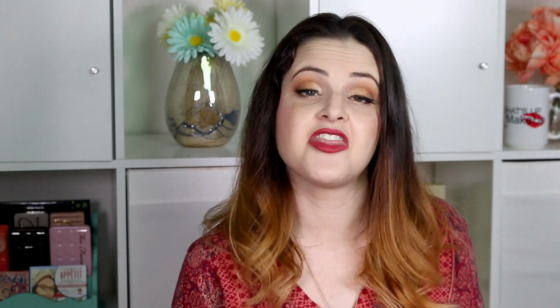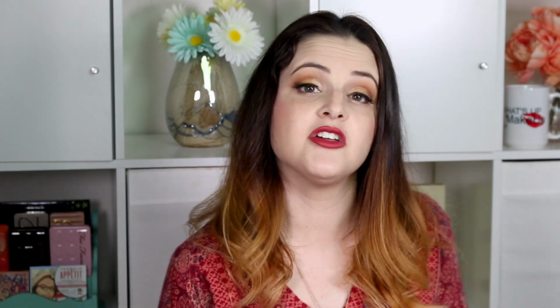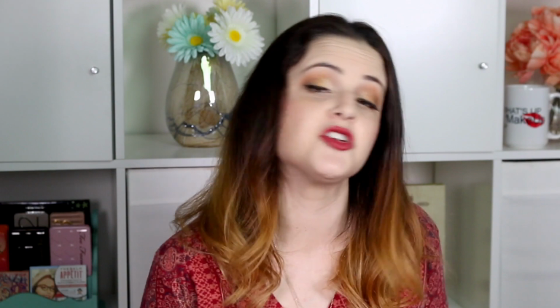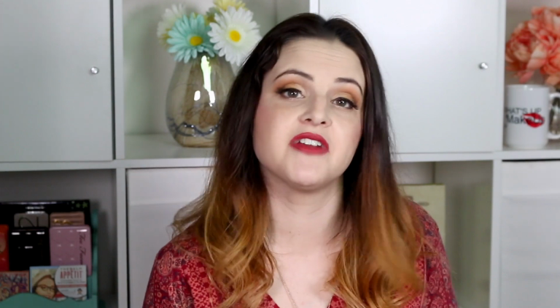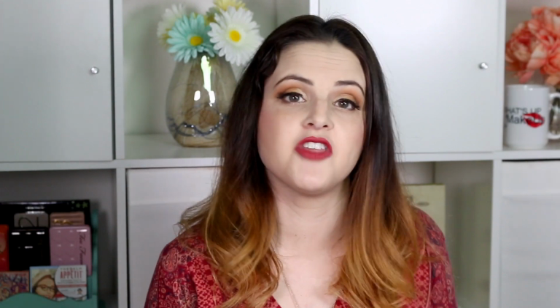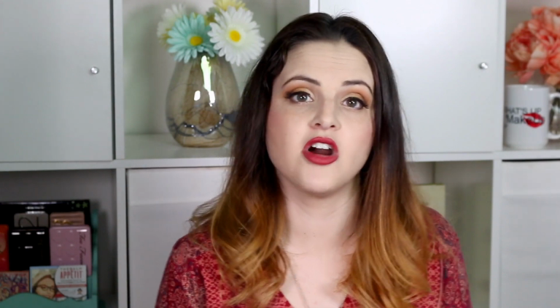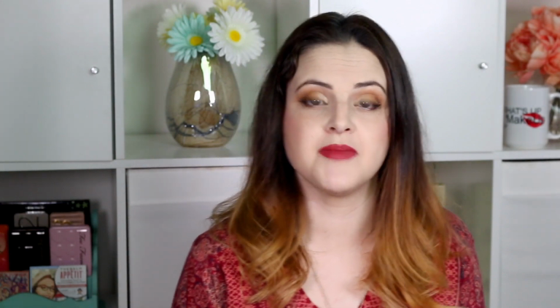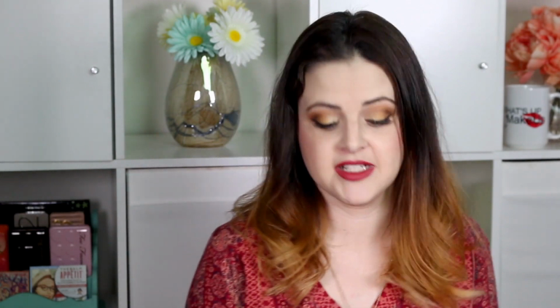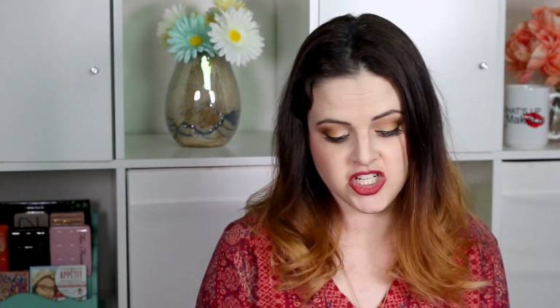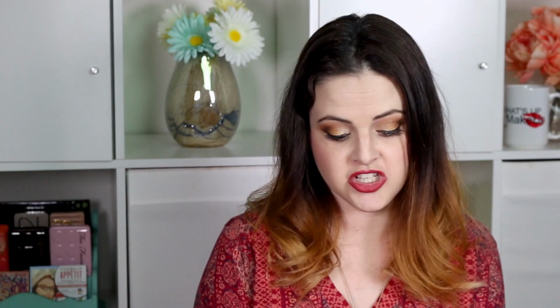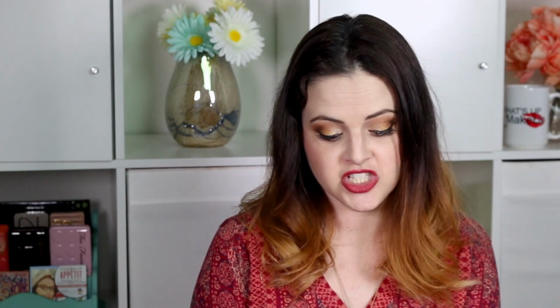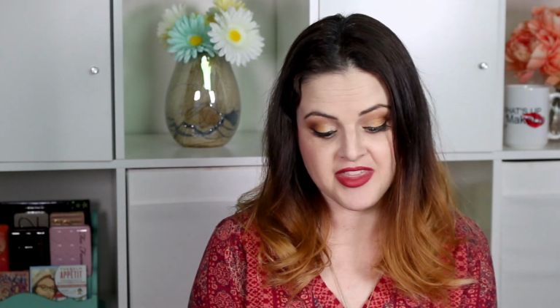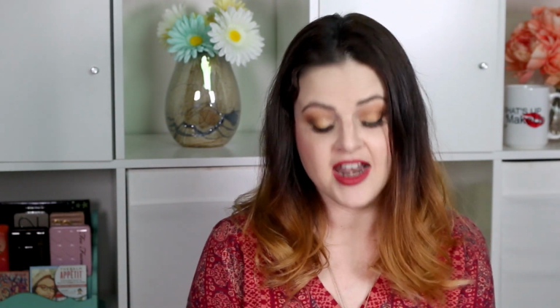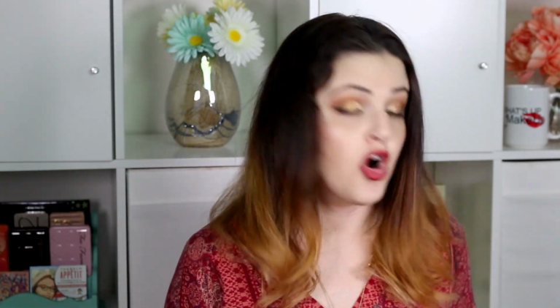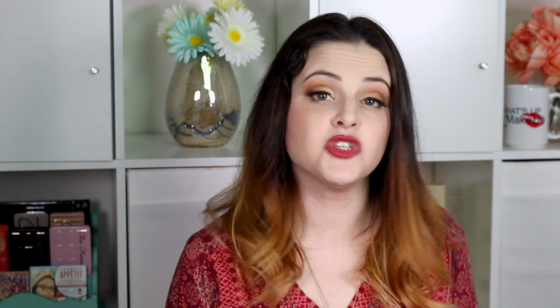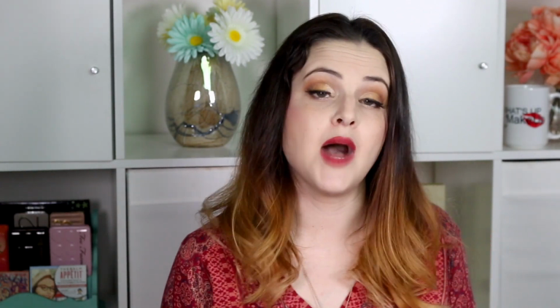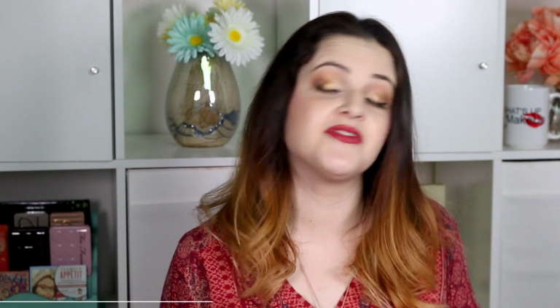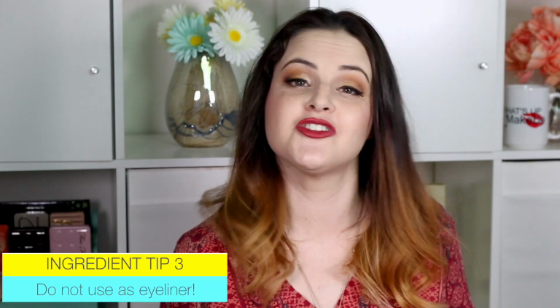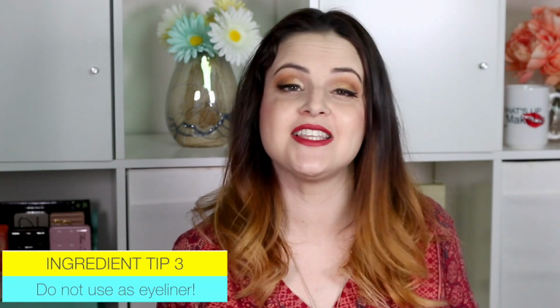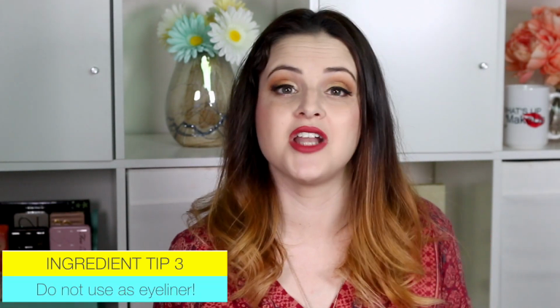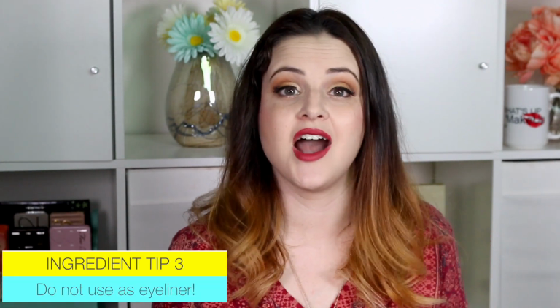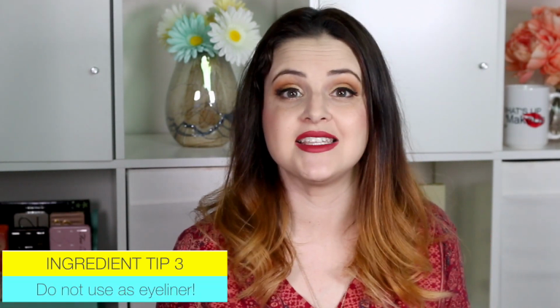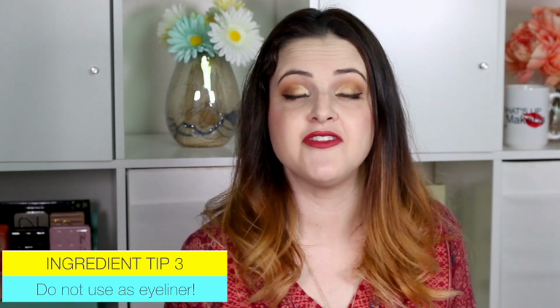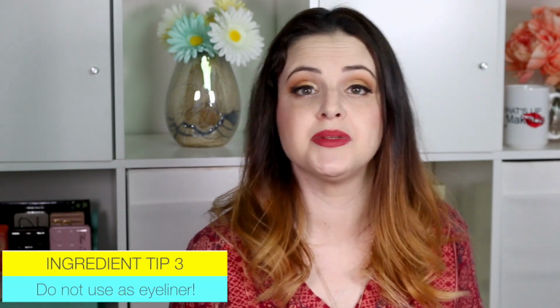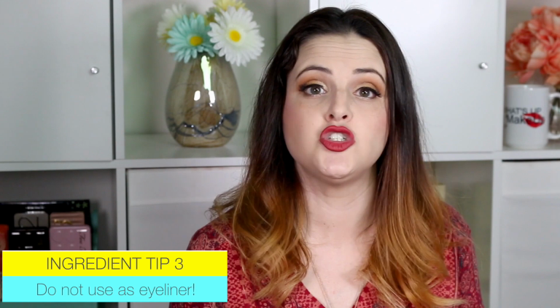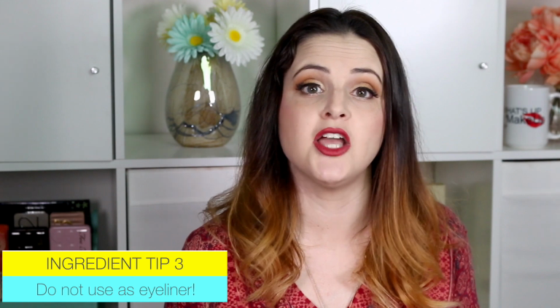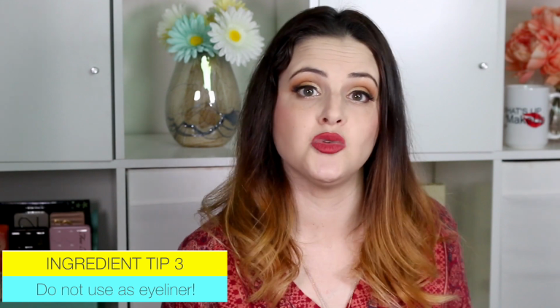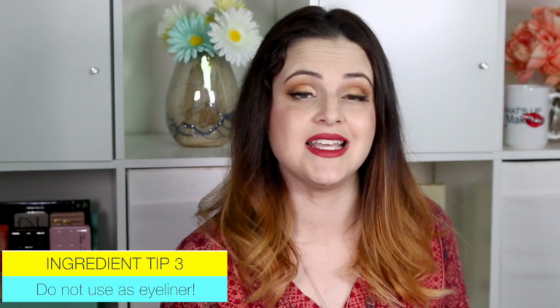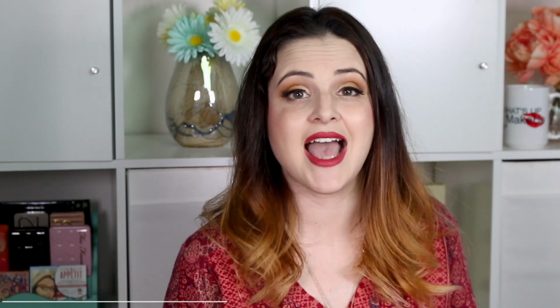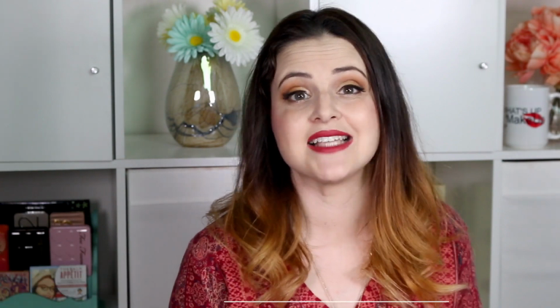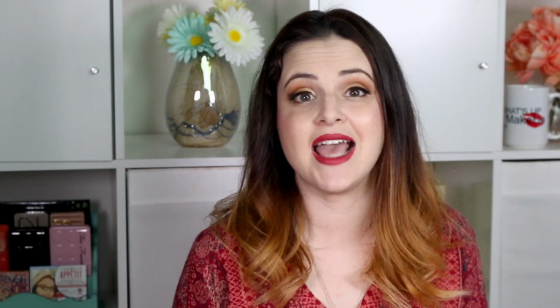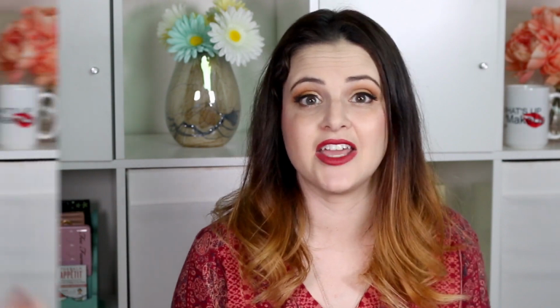Phenoxyethanol is a preservative and there are some irritation concerns for that. There are also a couple of colorants that are not eye safe, so please do not use these as eyeliner.